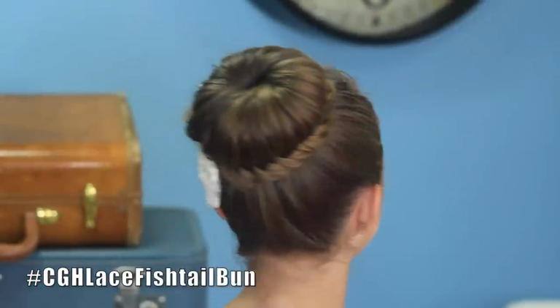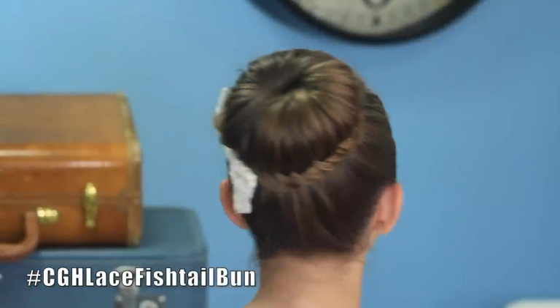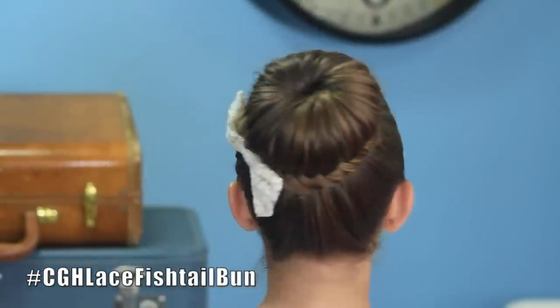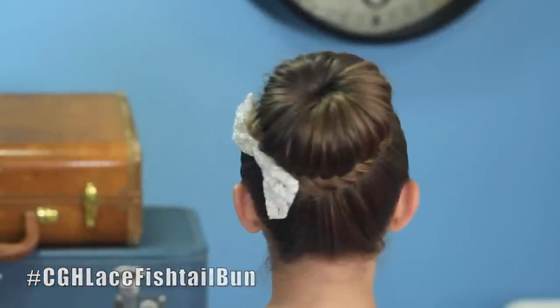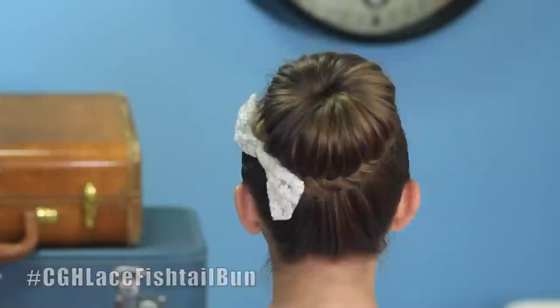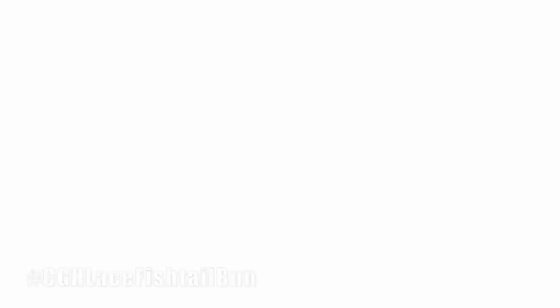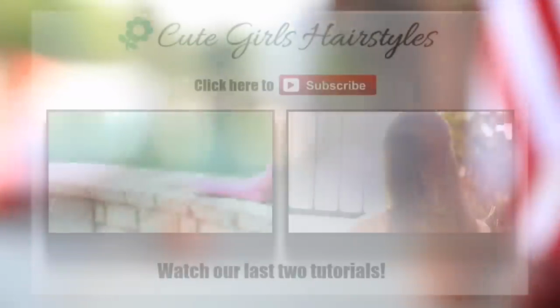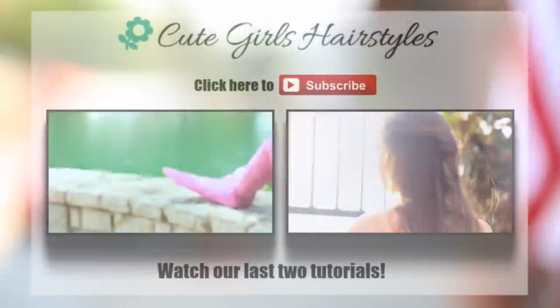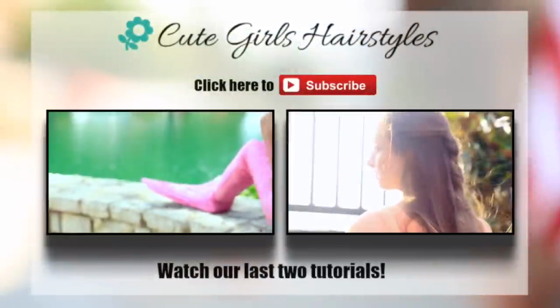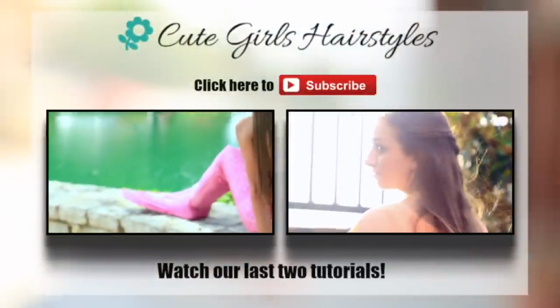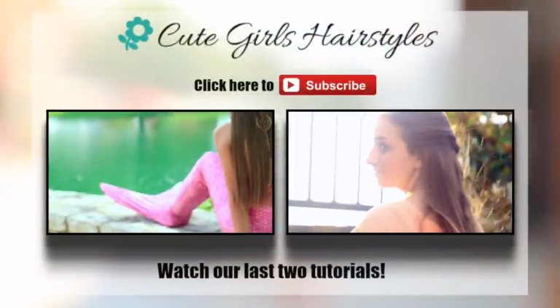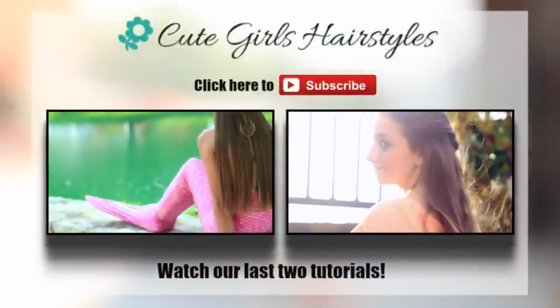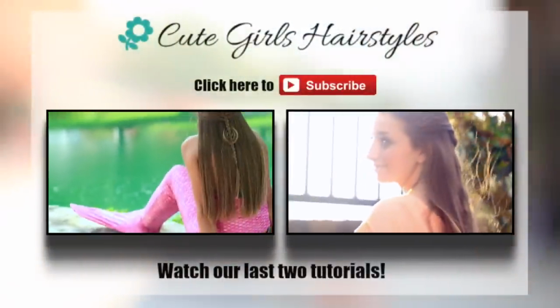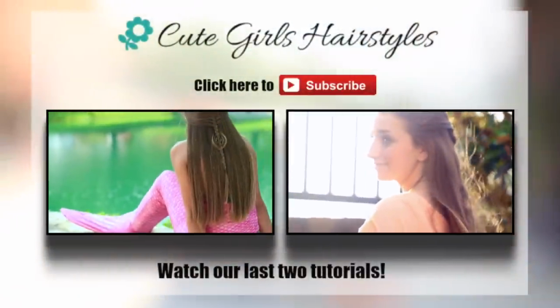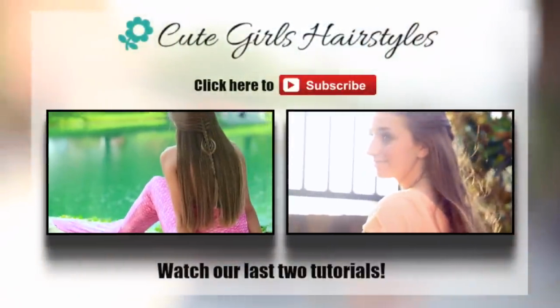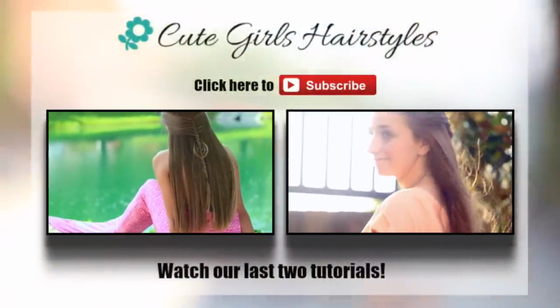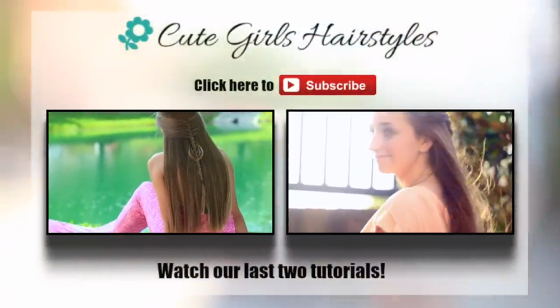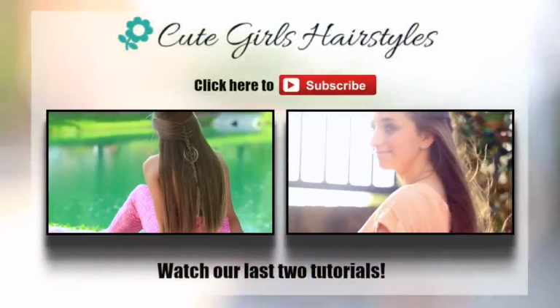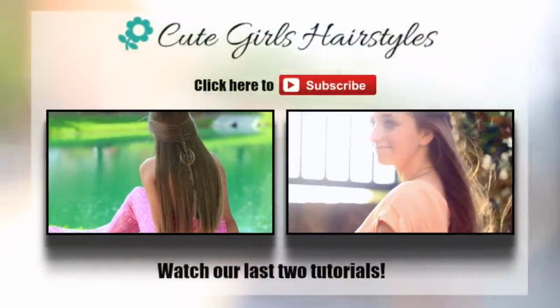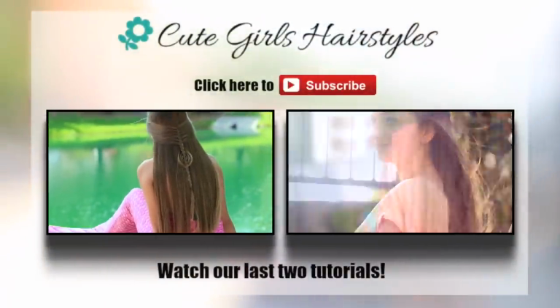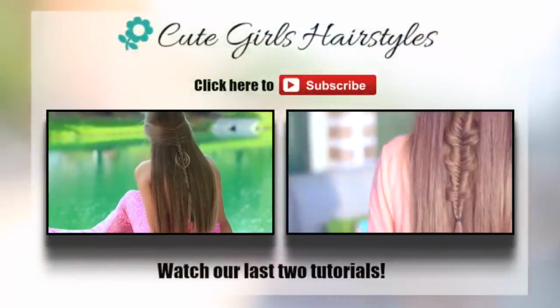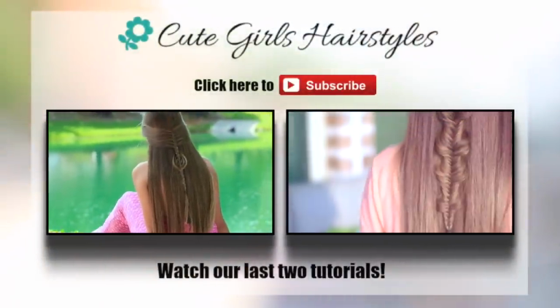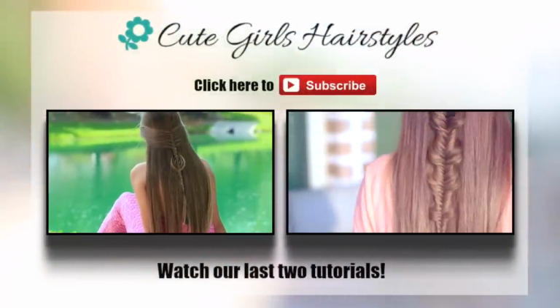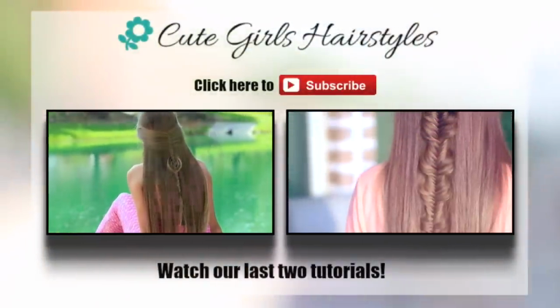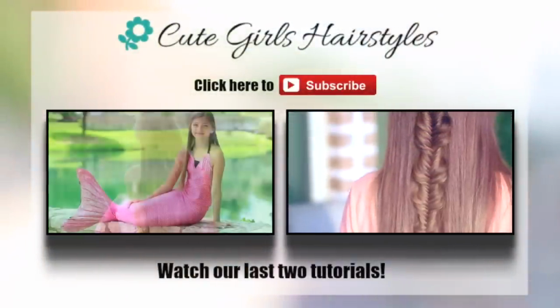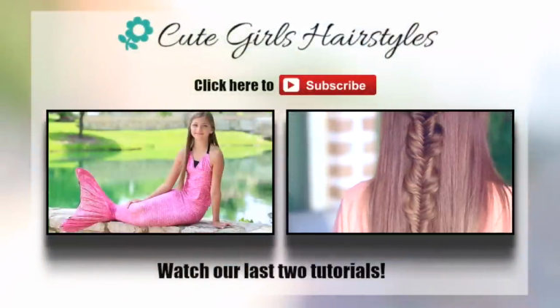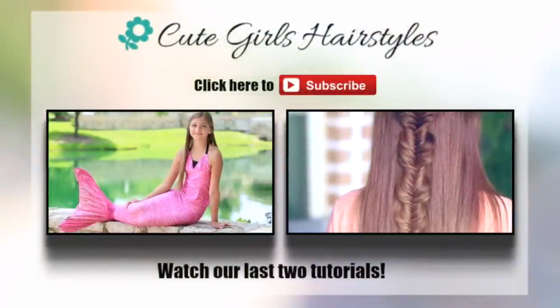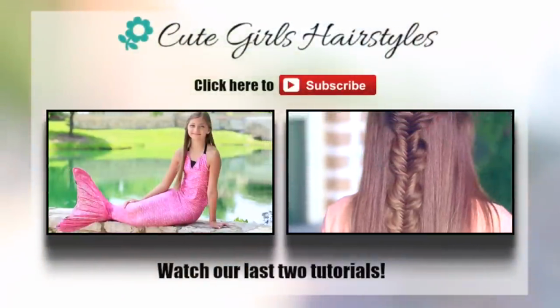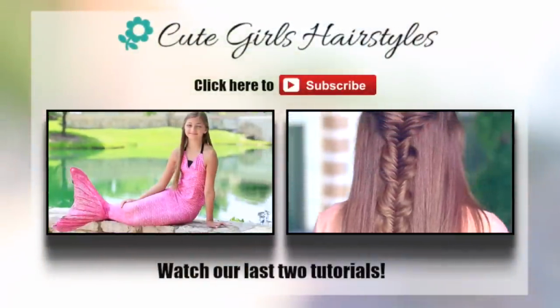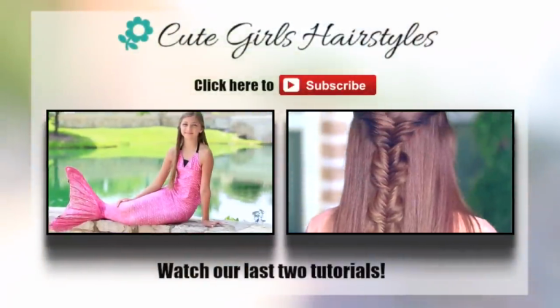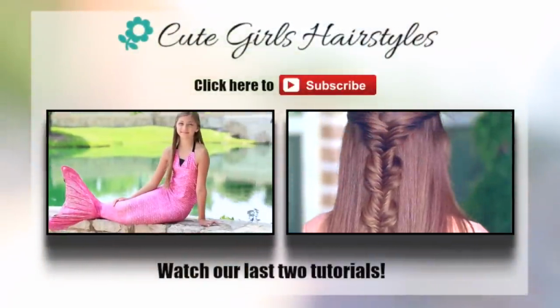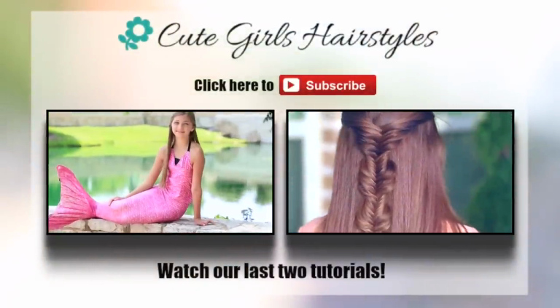Be sure to check out our latest two videos that you can find here, and show us some love by clicking on the subscribe button.